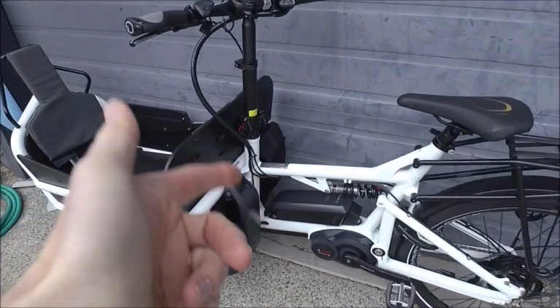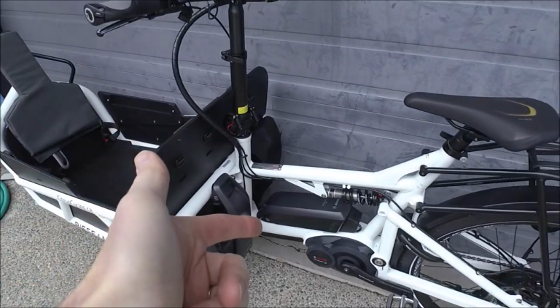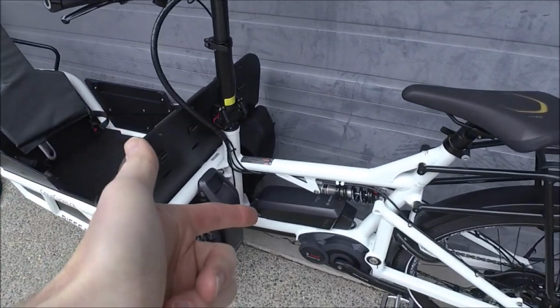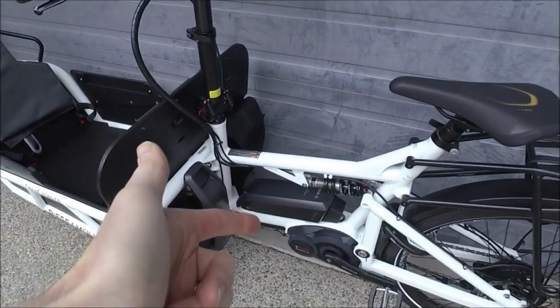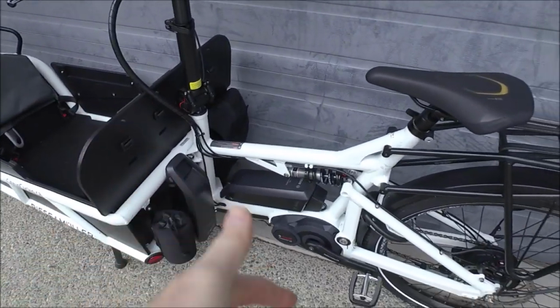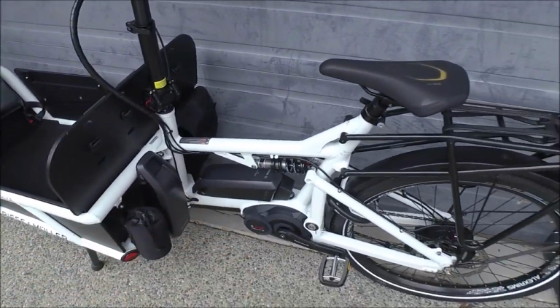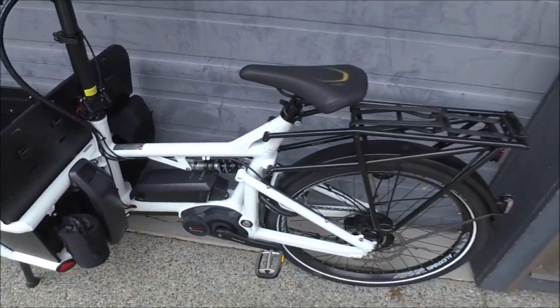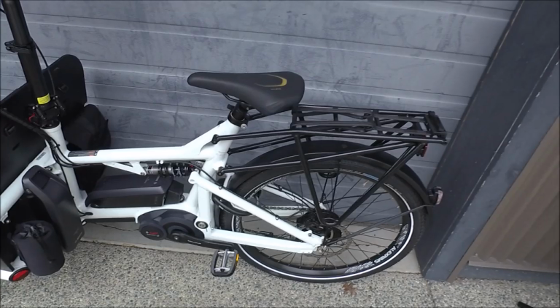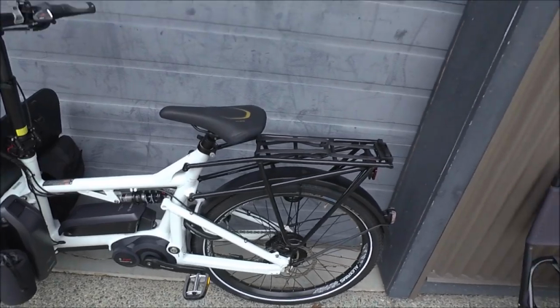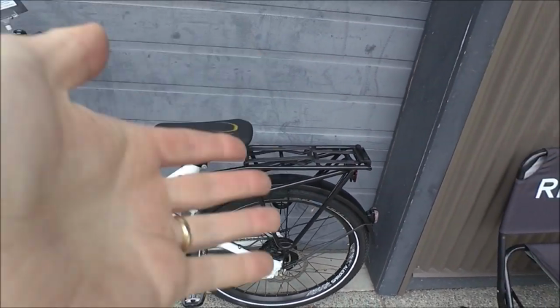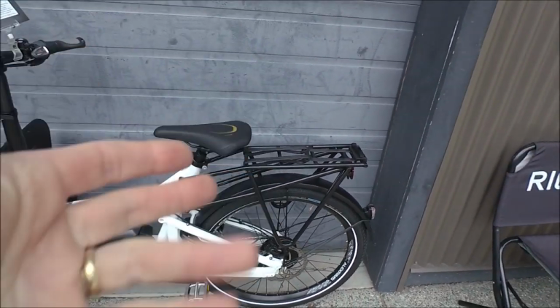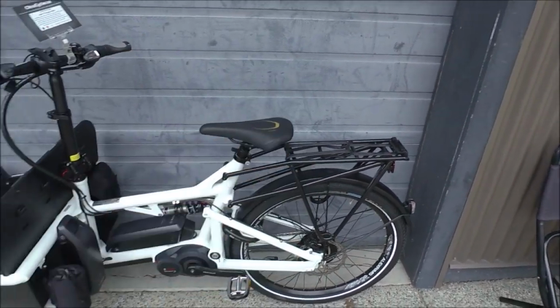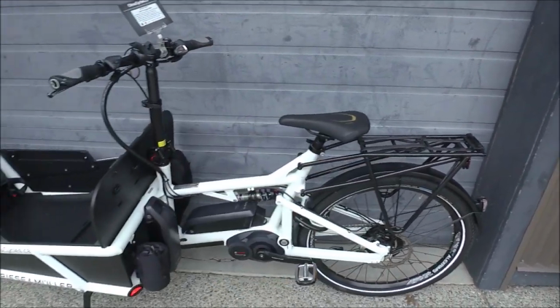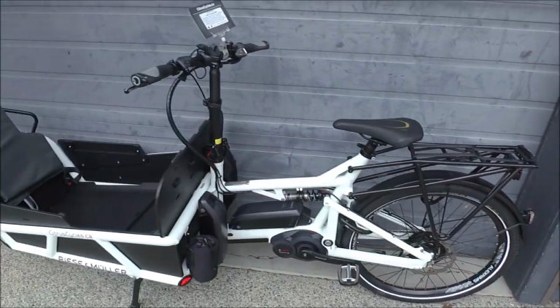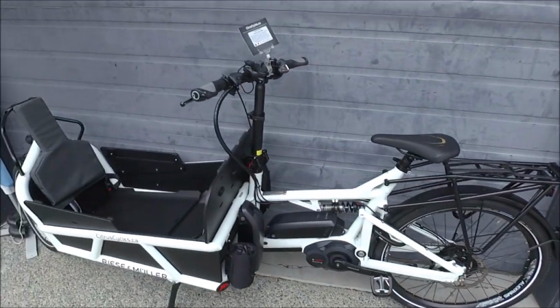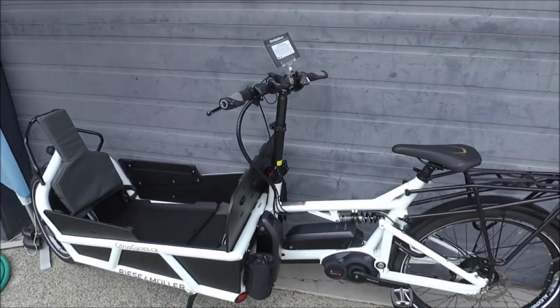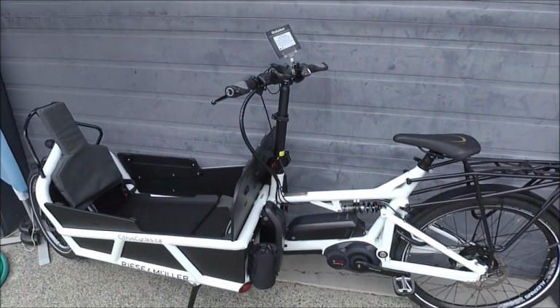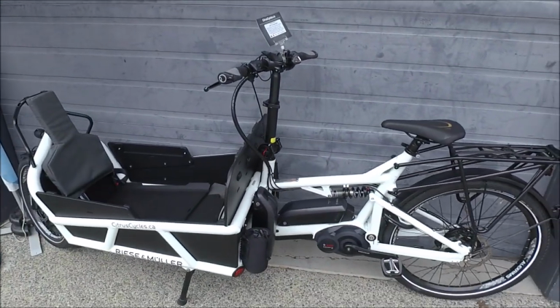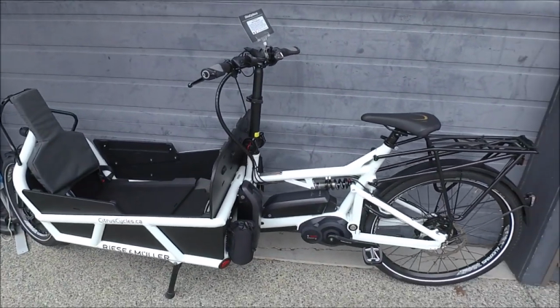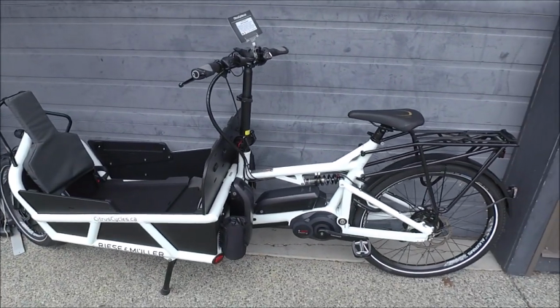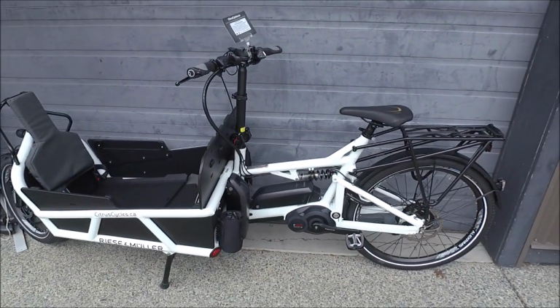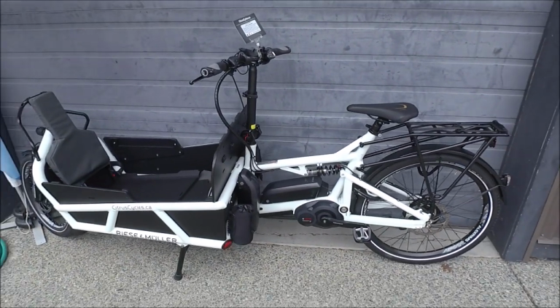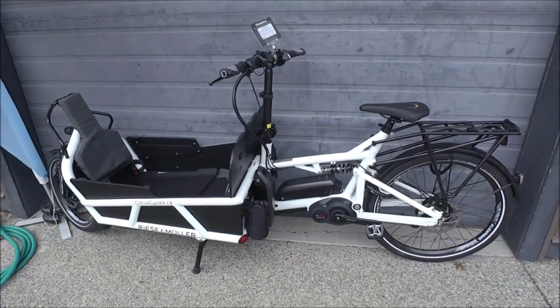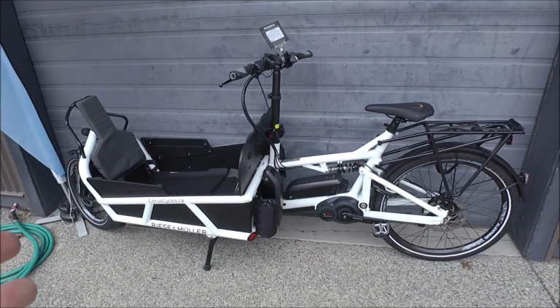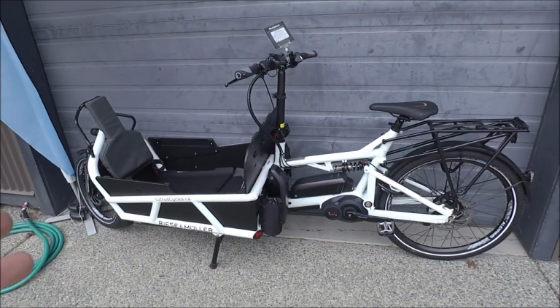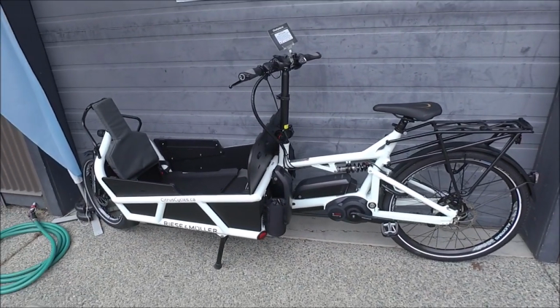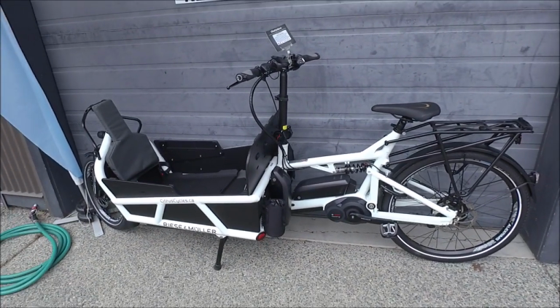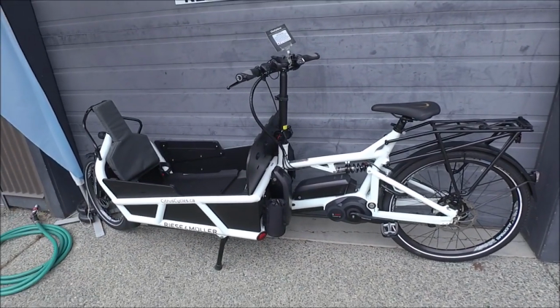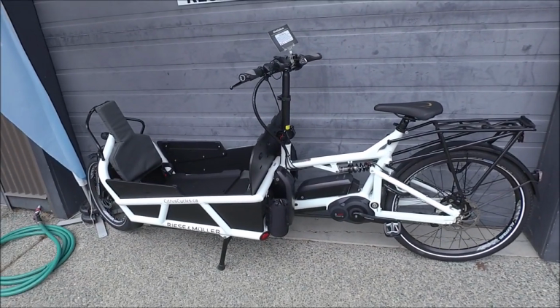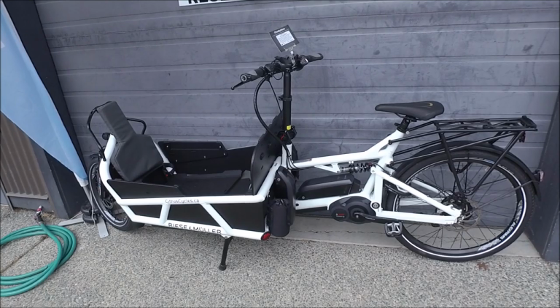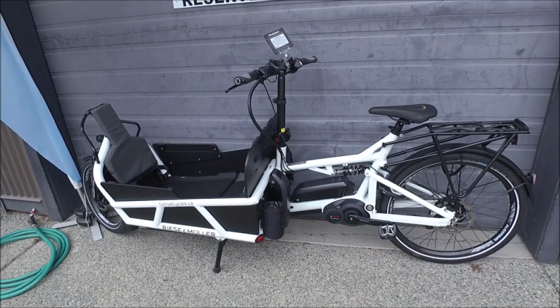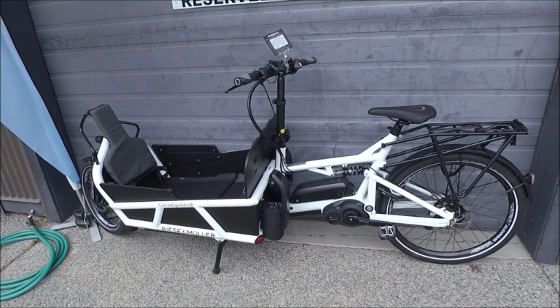It's got dual batteries on there, an optional rack — just so much fun to ride. Lots of room for all of your gear or kids.